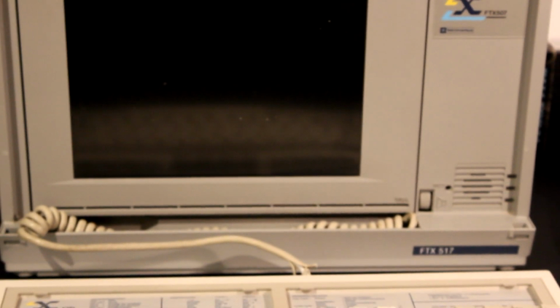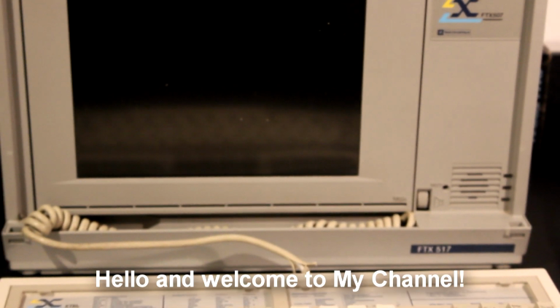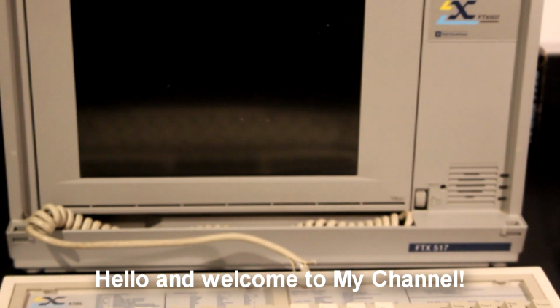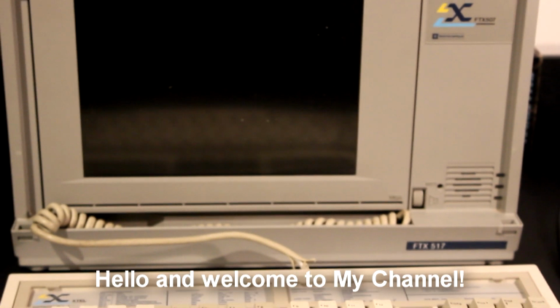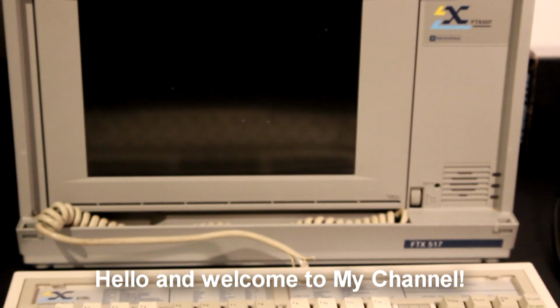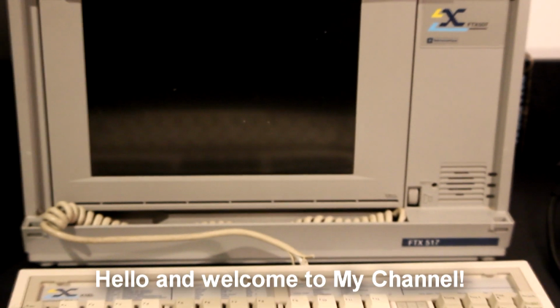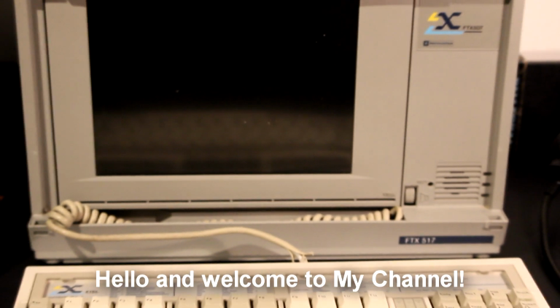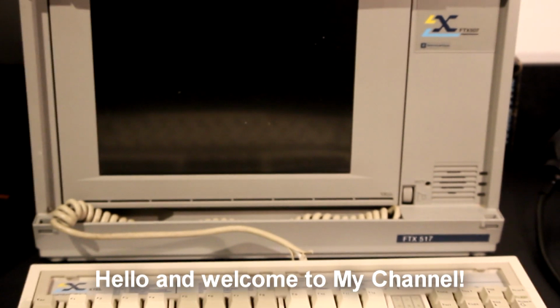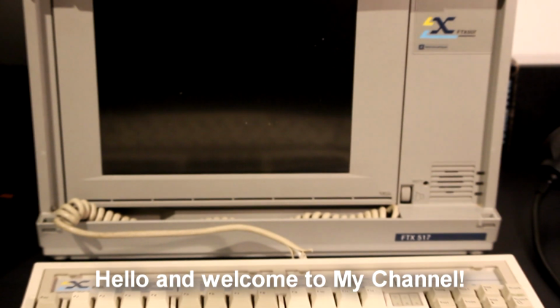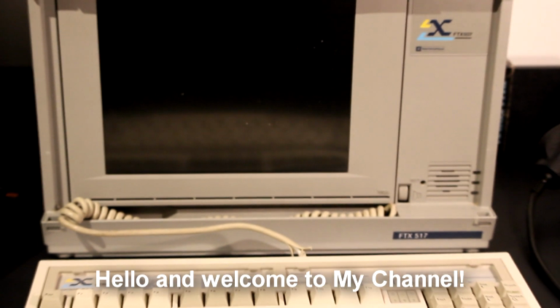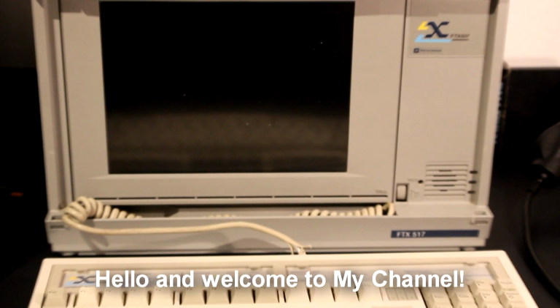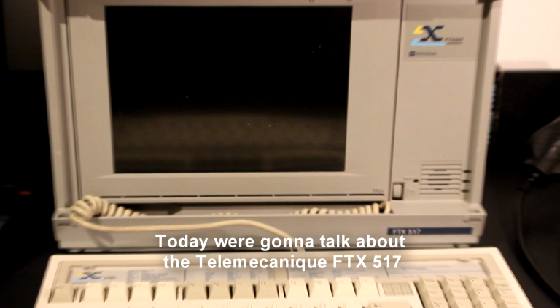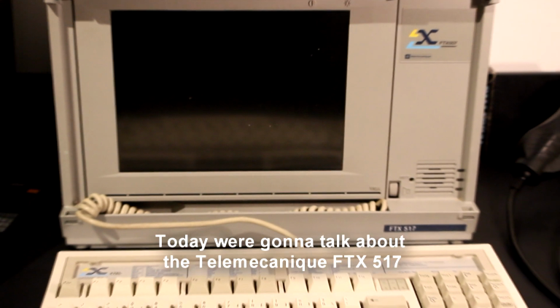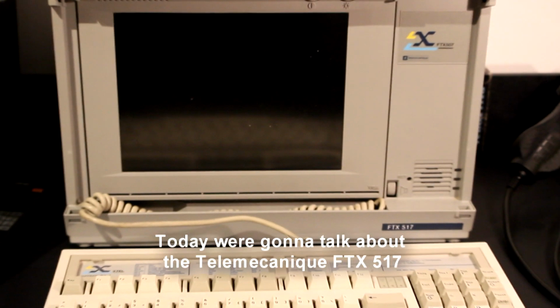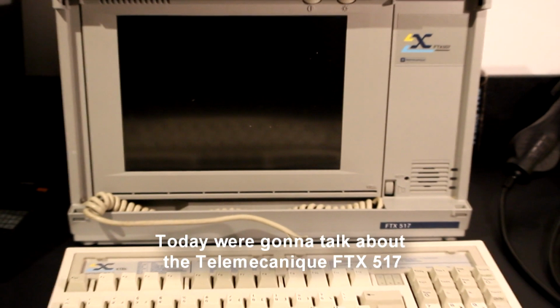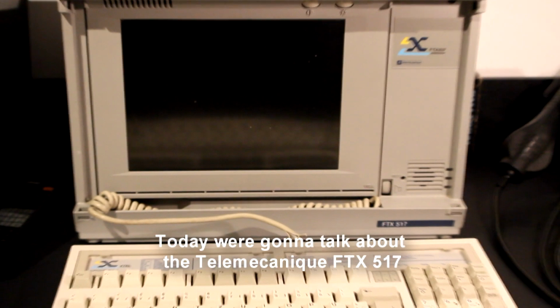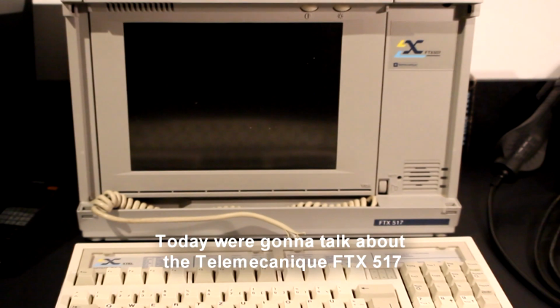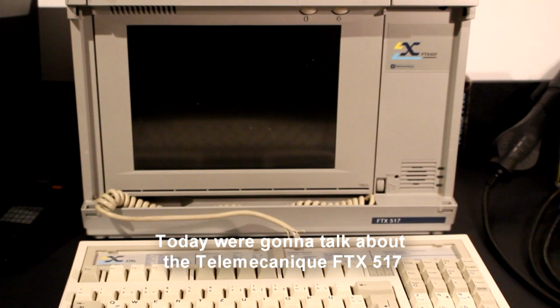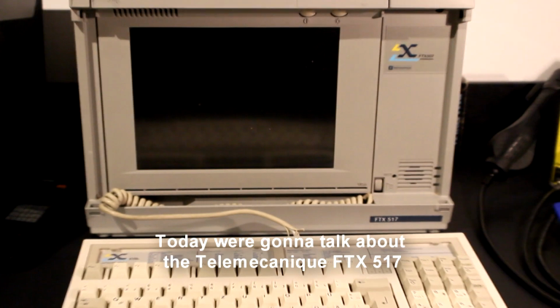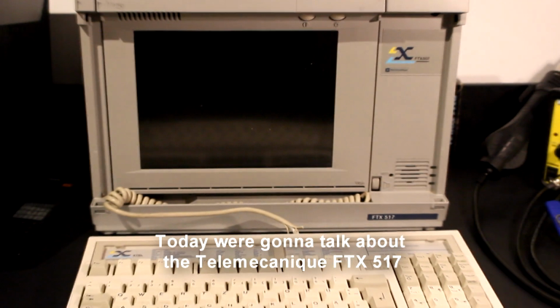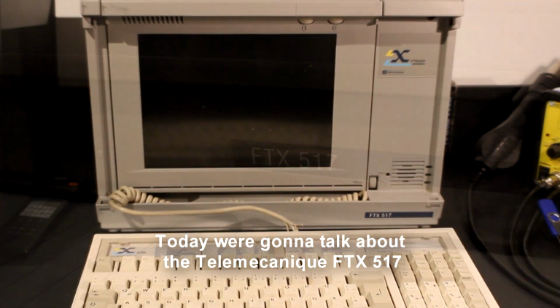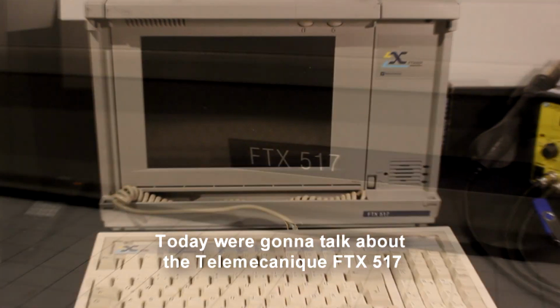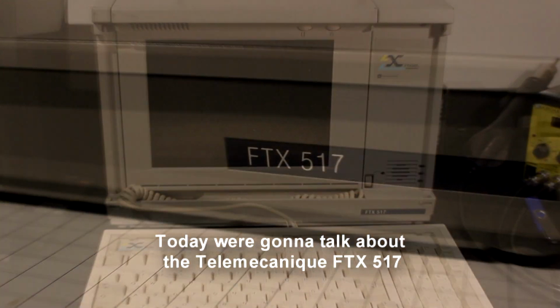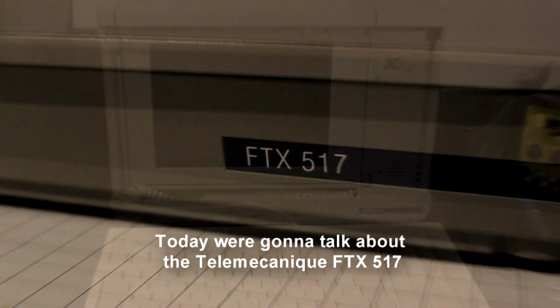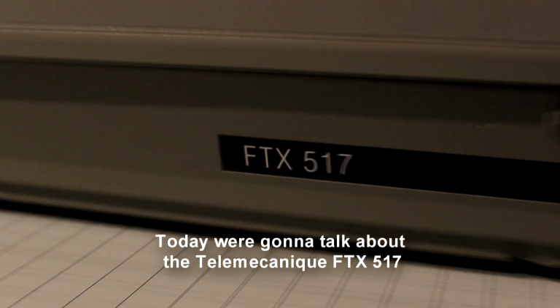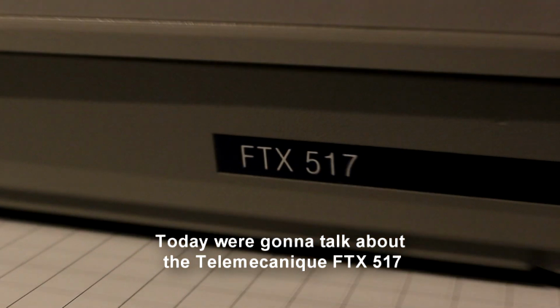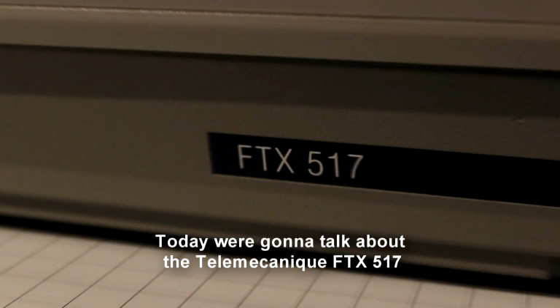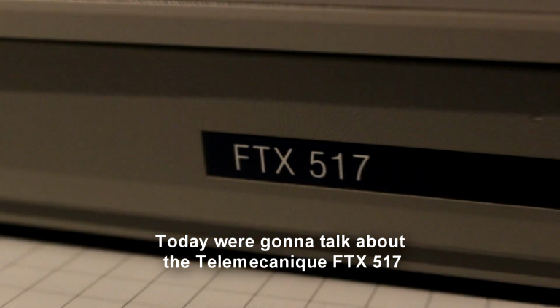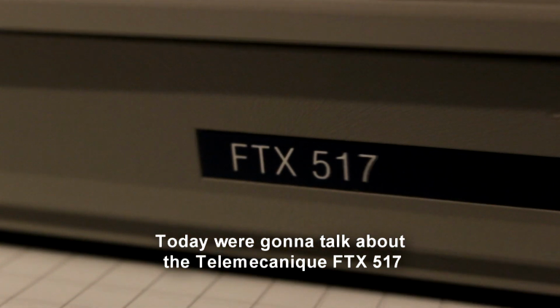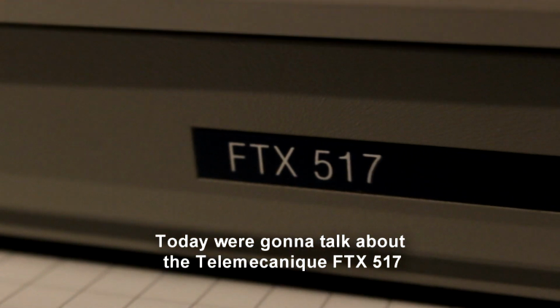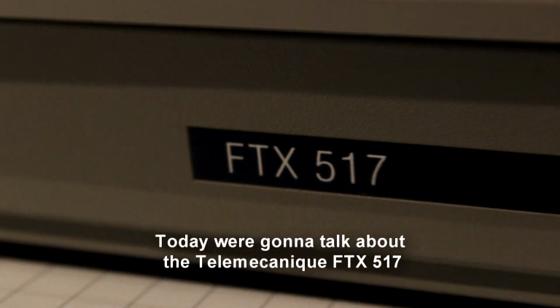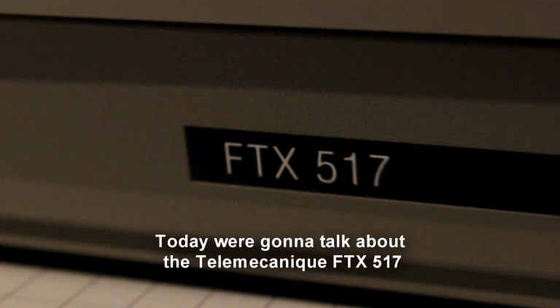Hello and welcome to my channel. Today we're going to talk about the Telemechanic FTX517.